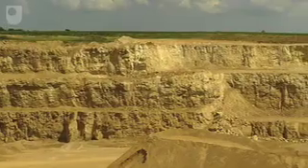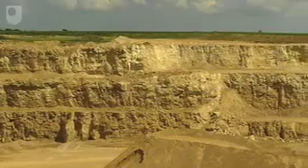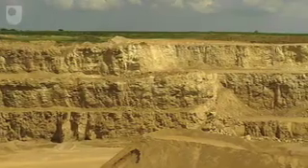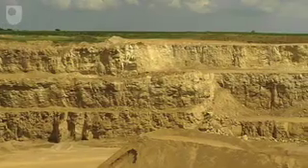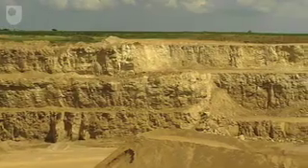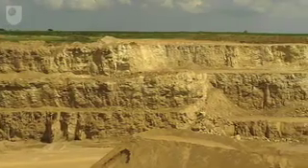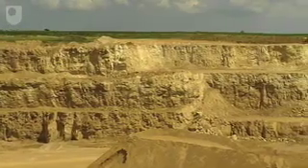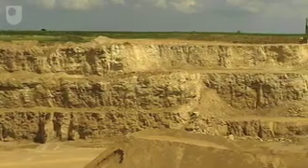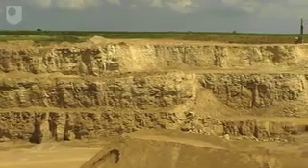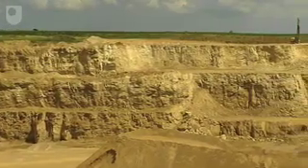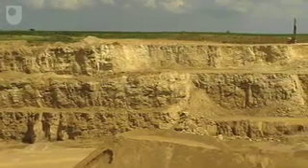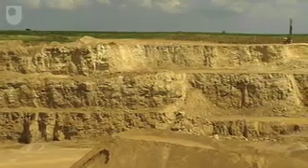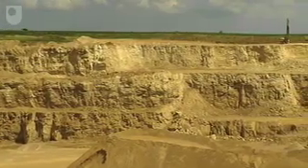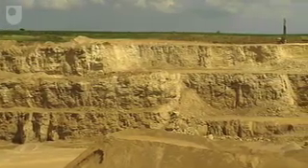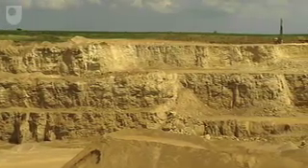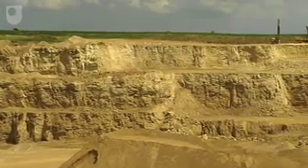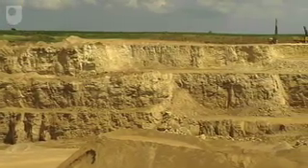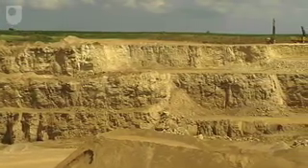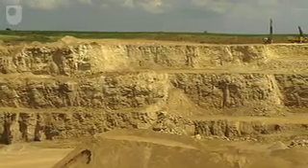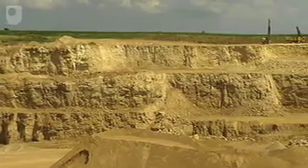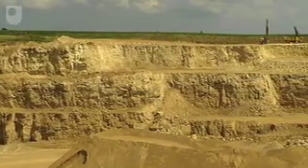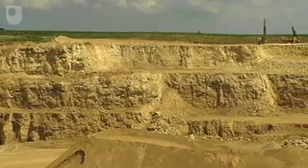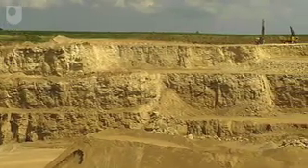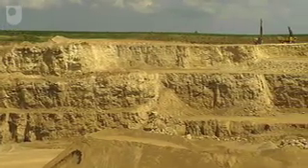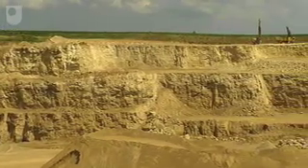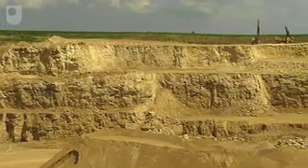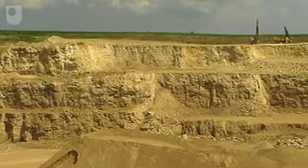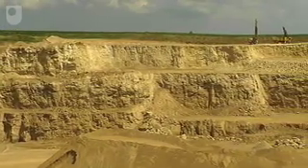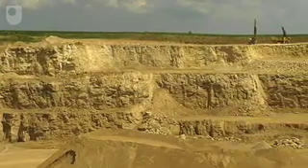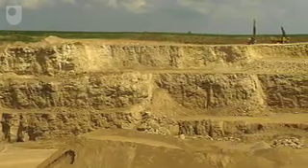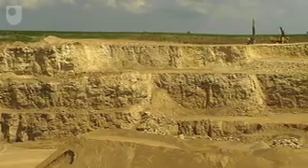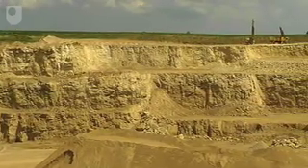Of the three benches of dolomitic limestone, only the lowest is hard enough for use as a roadstone.